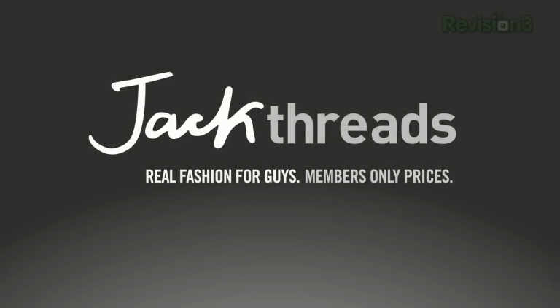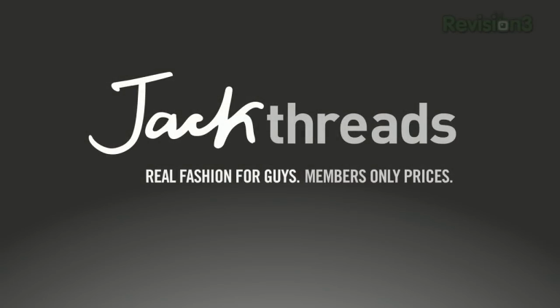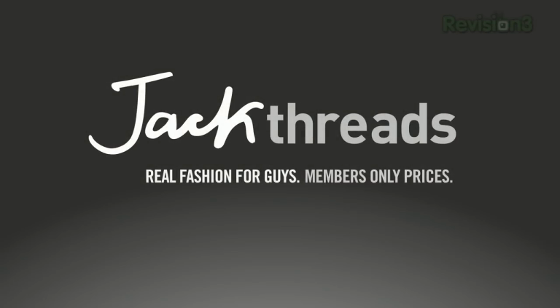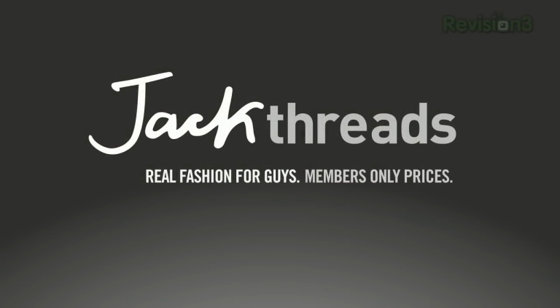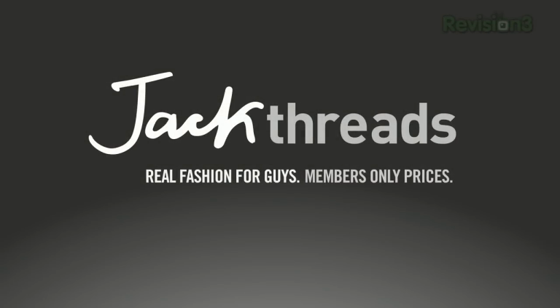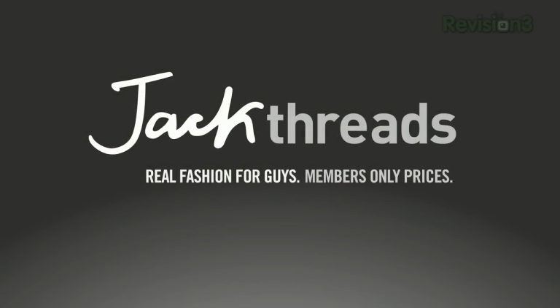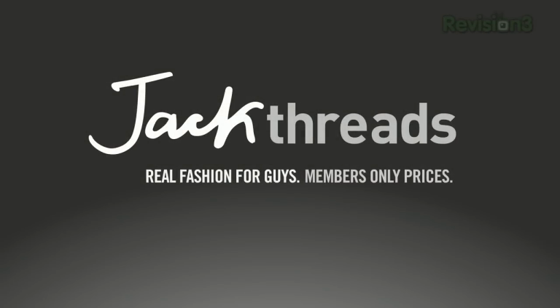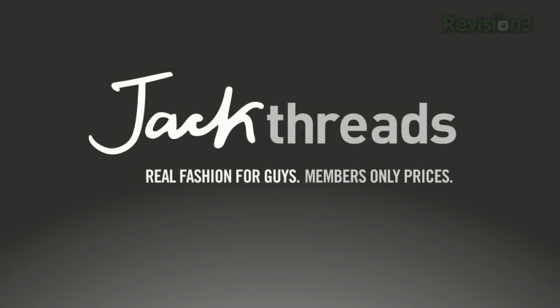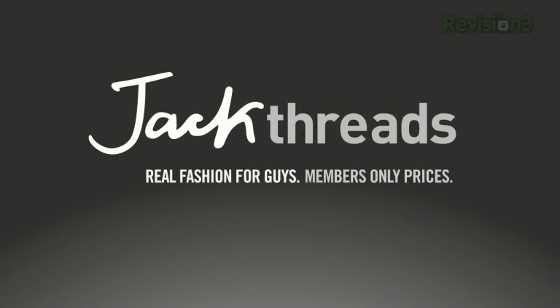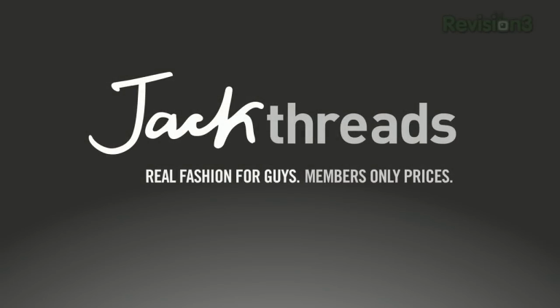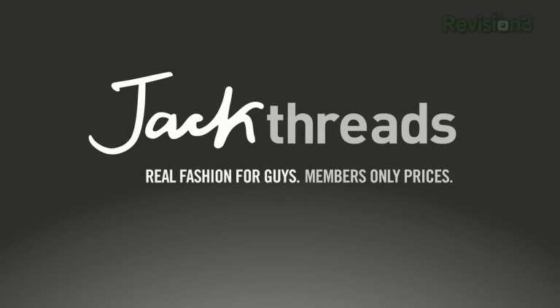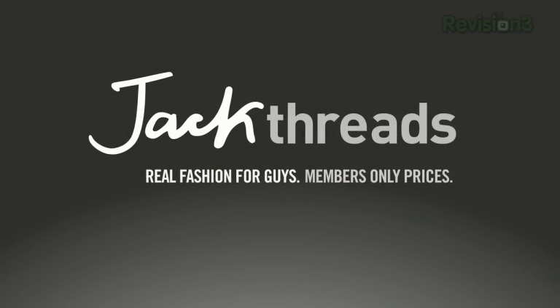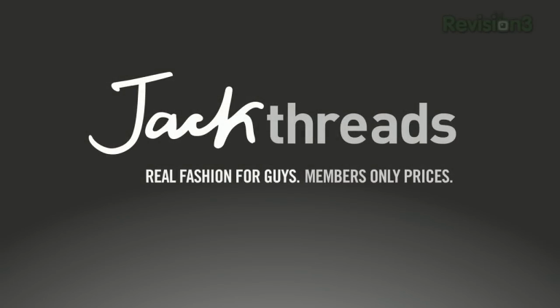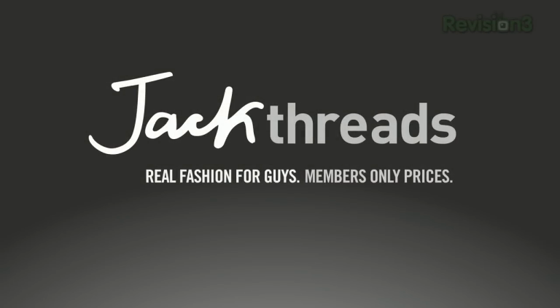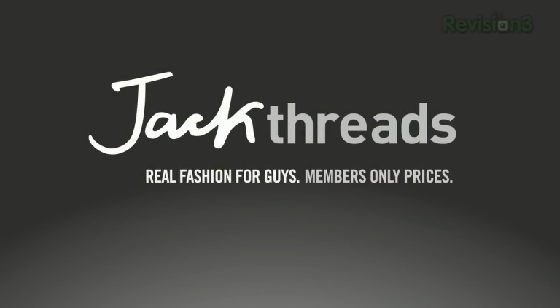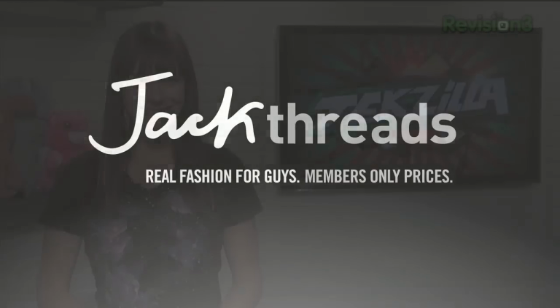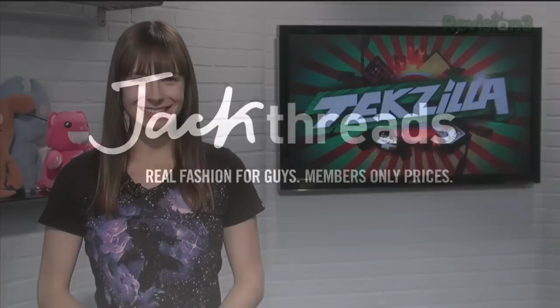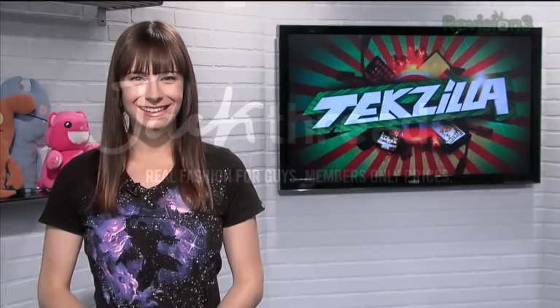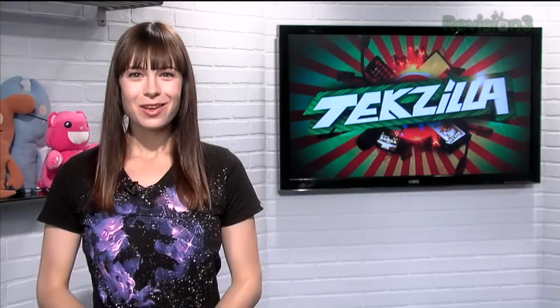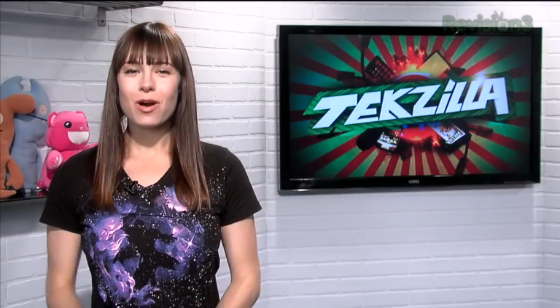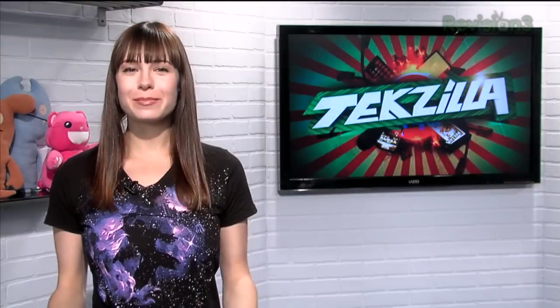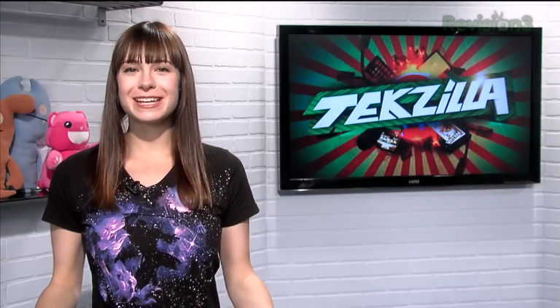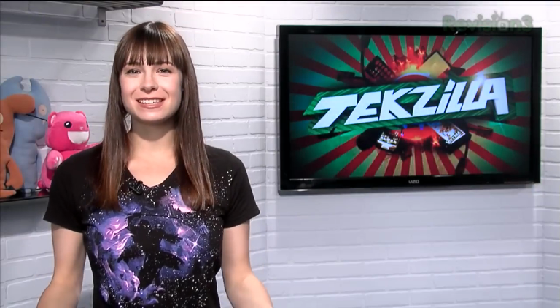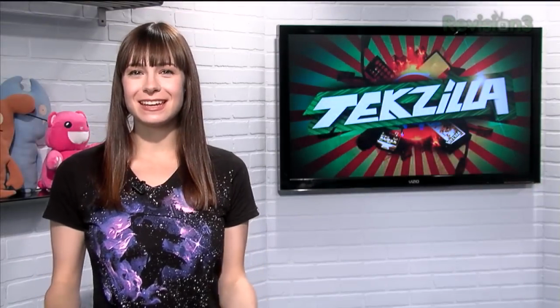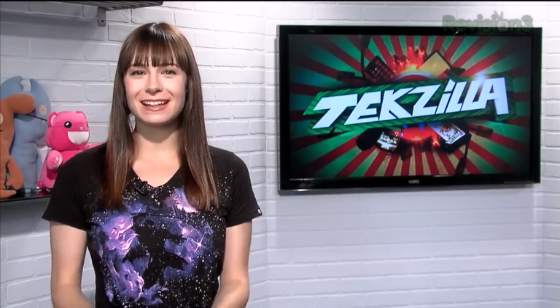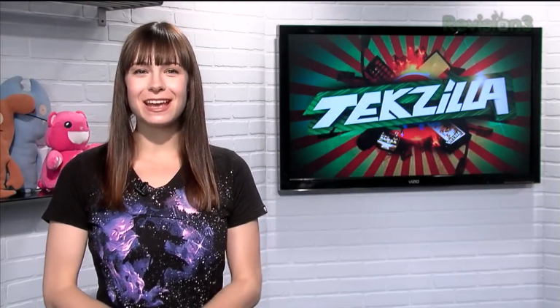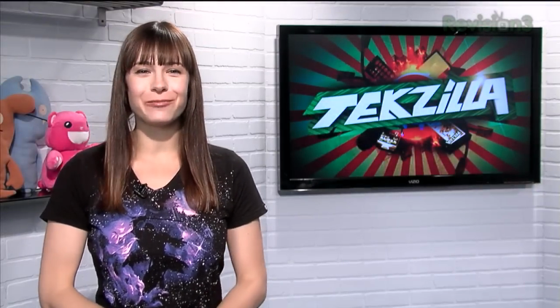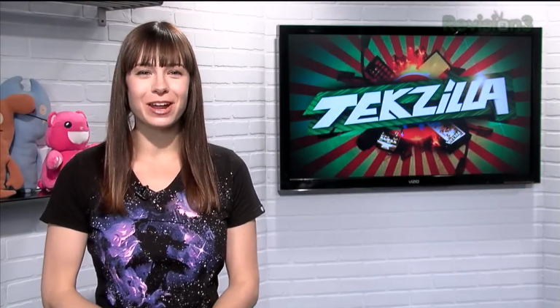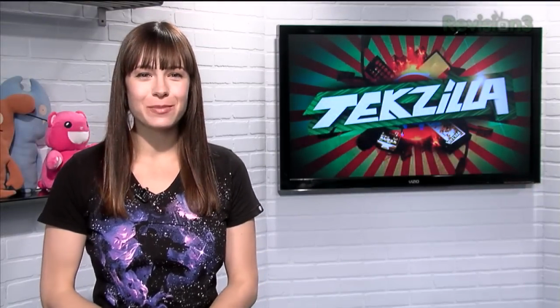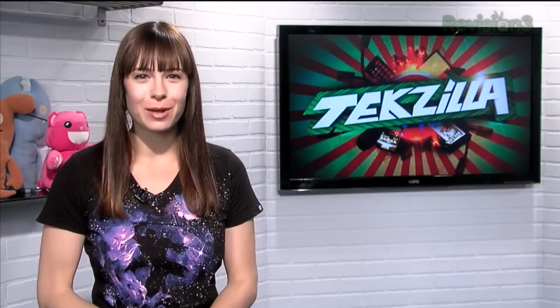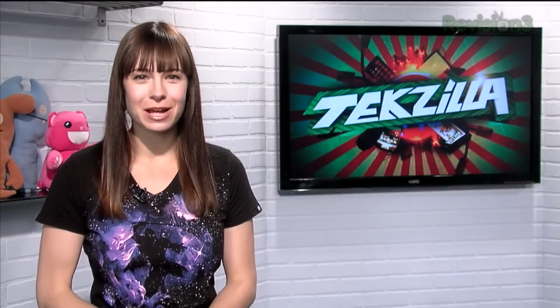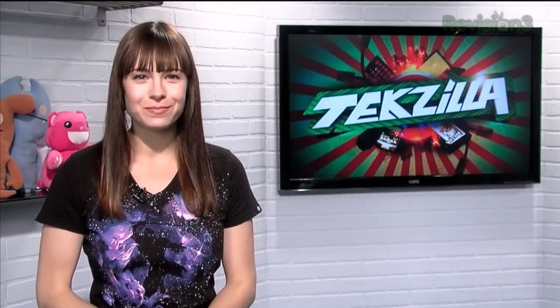Today's TextZilla Daily is brought to you by JackThreads. Welcome to TextZilla Daily, I'm Veronica Belmont.